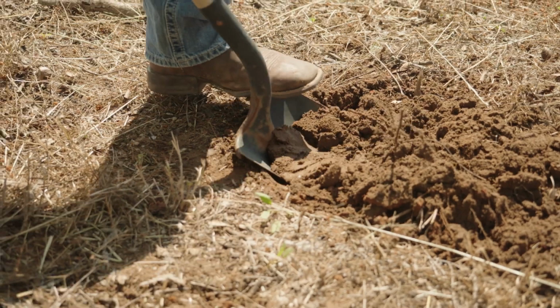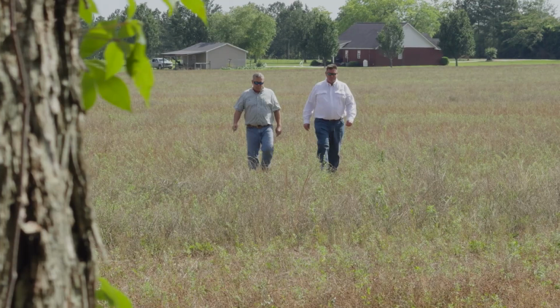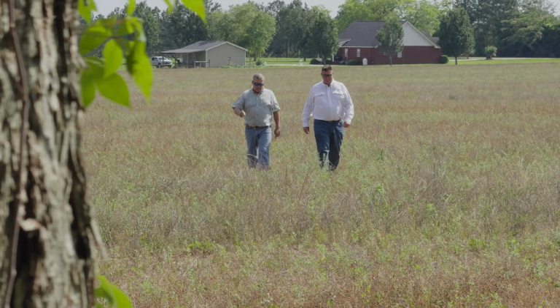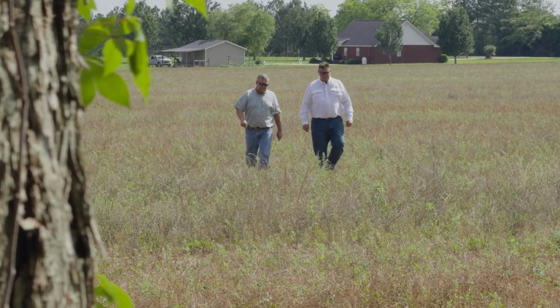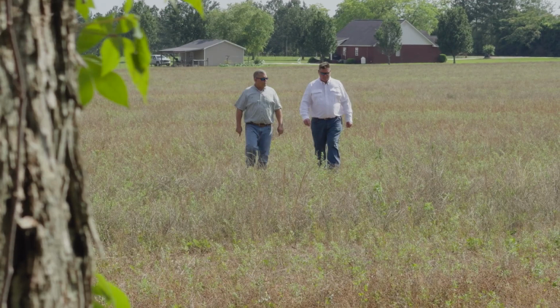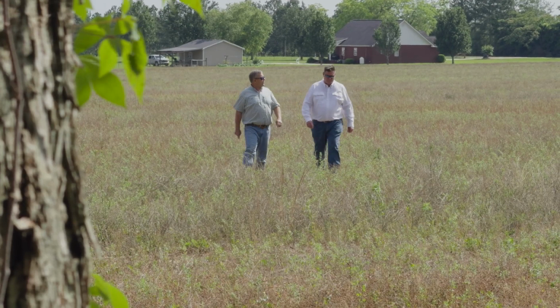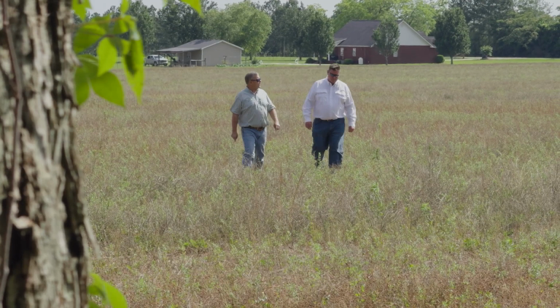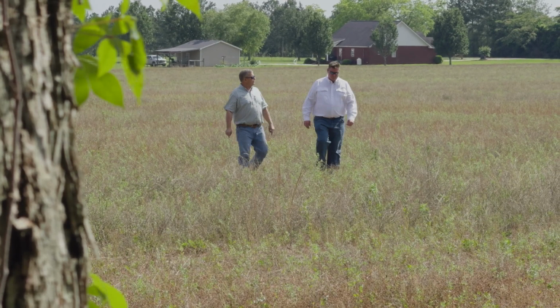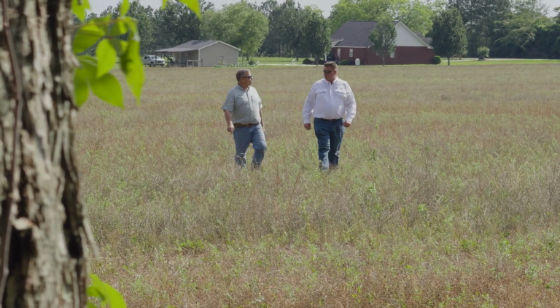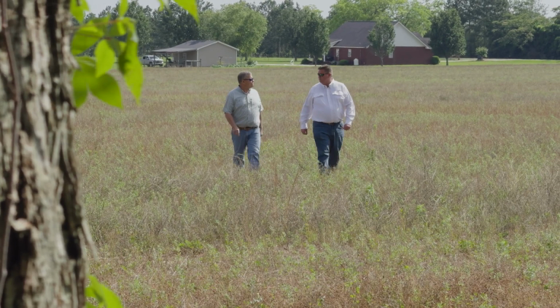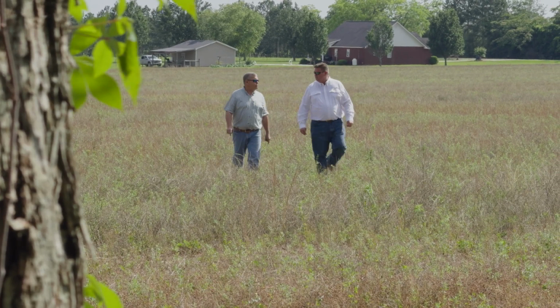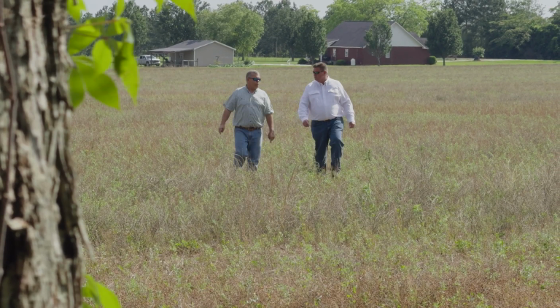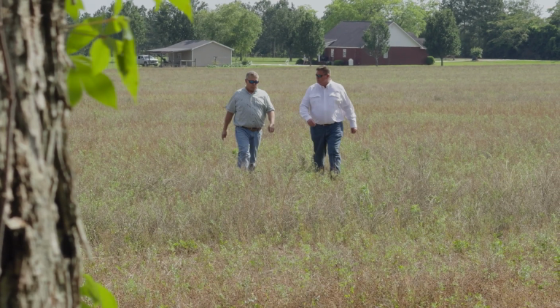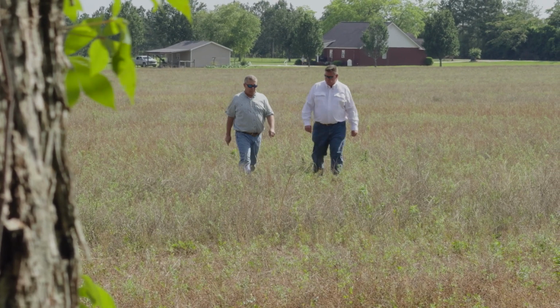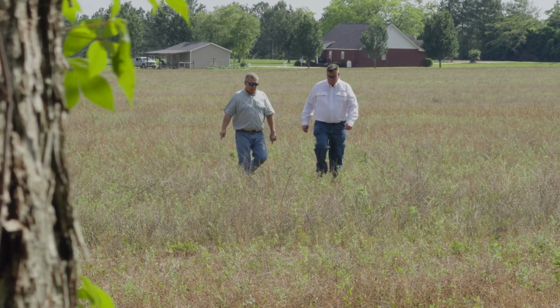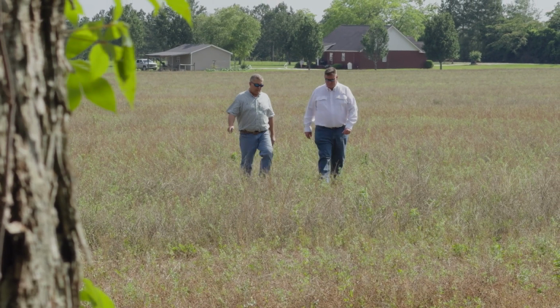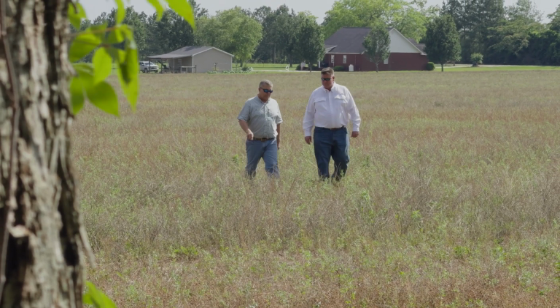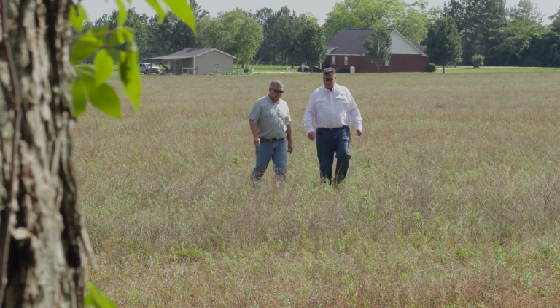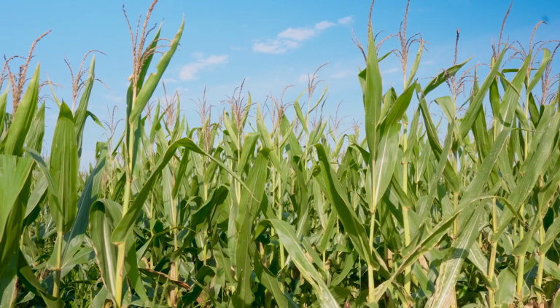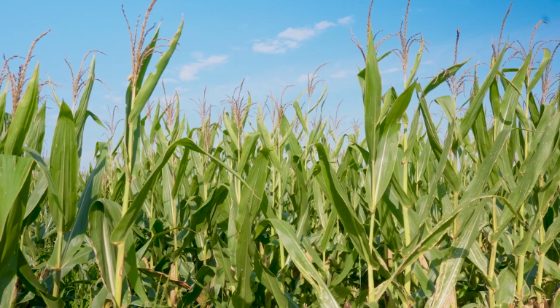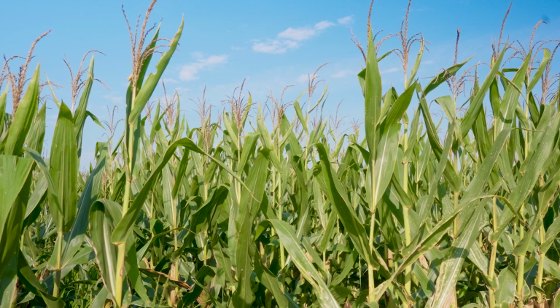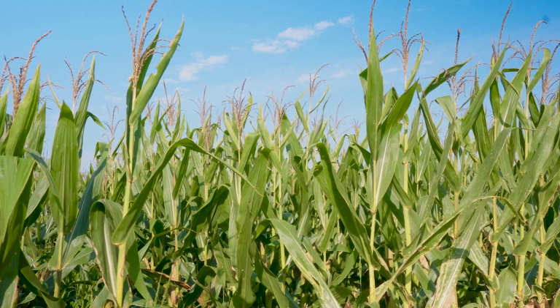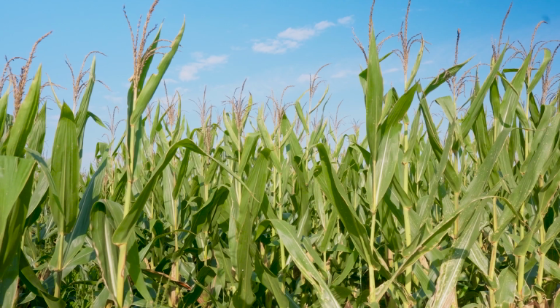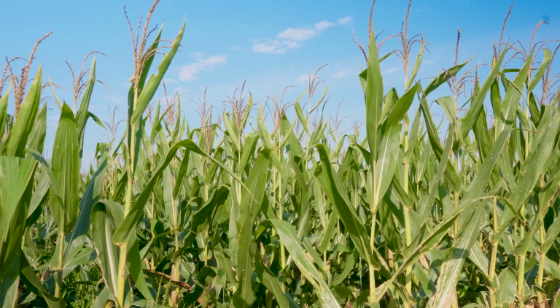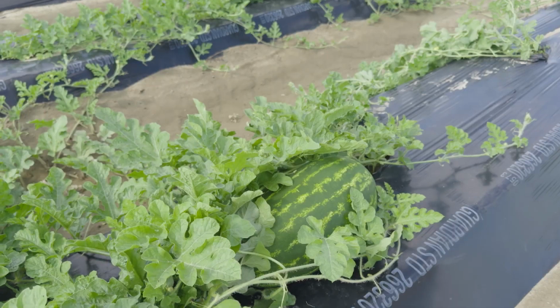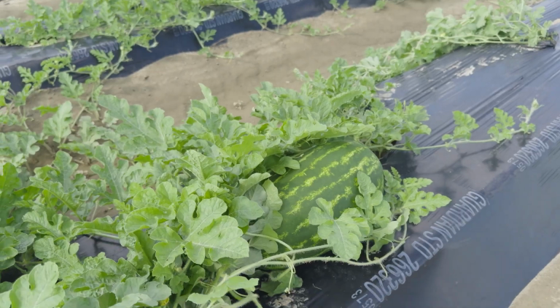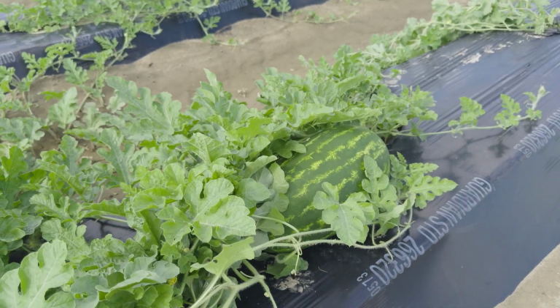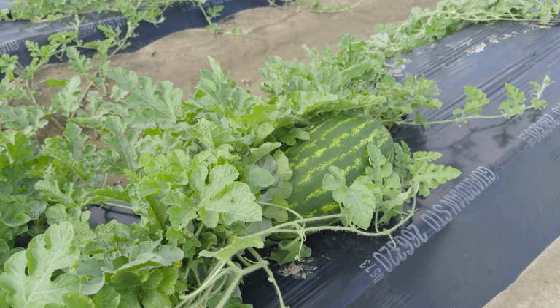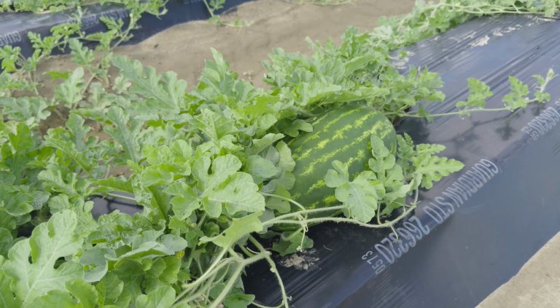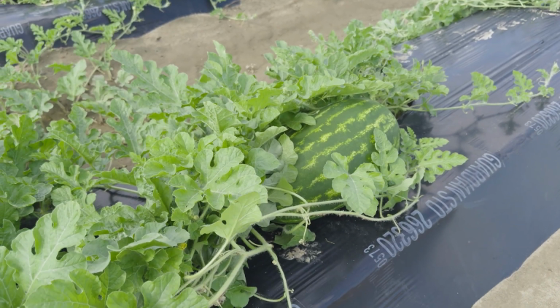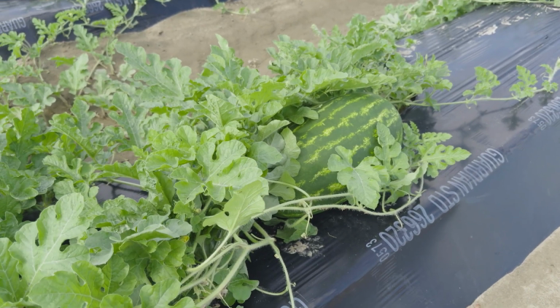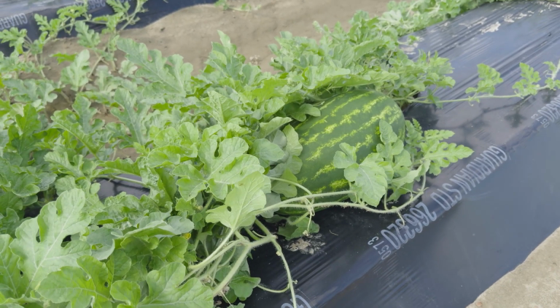The operation that we're here on today is mostly a cotton-peanut type rotation. We do have some corn and some vegetables such as watermelons.